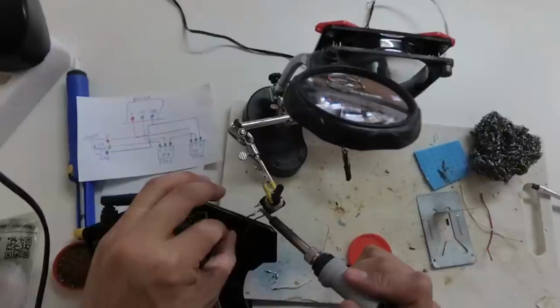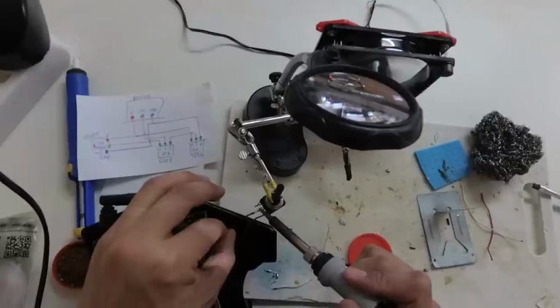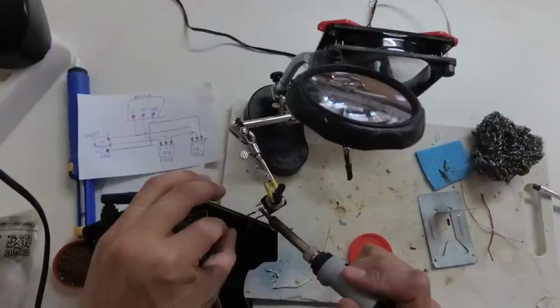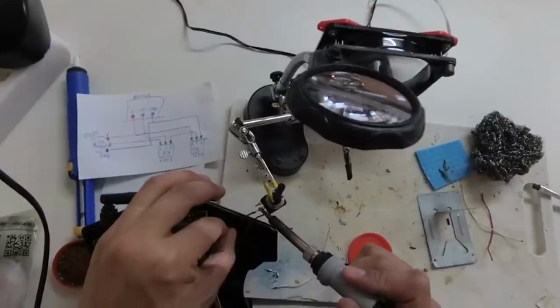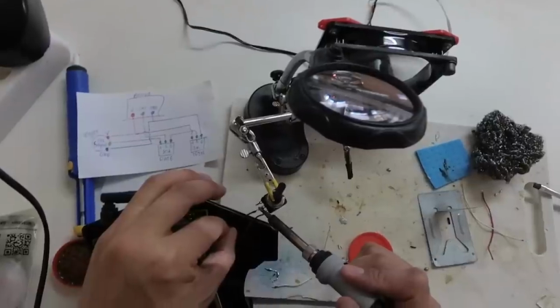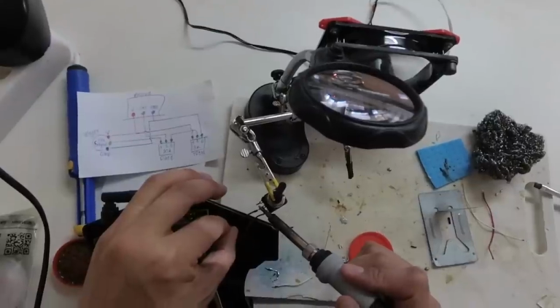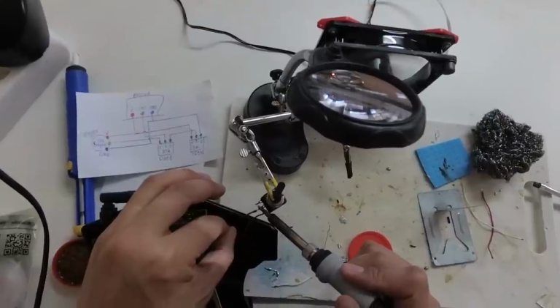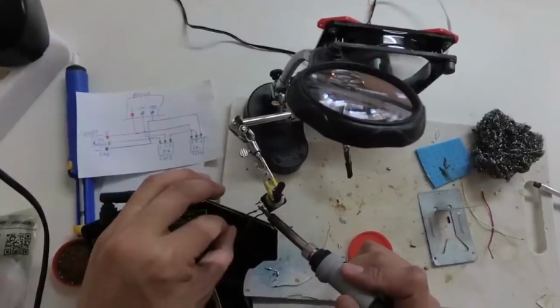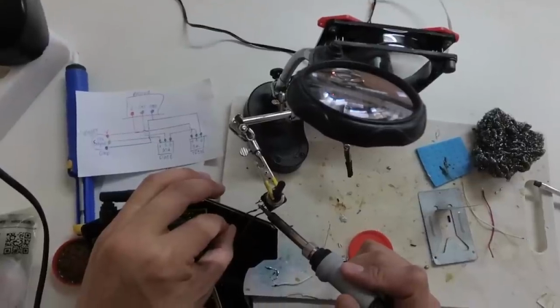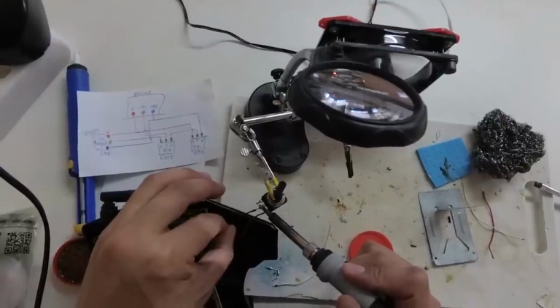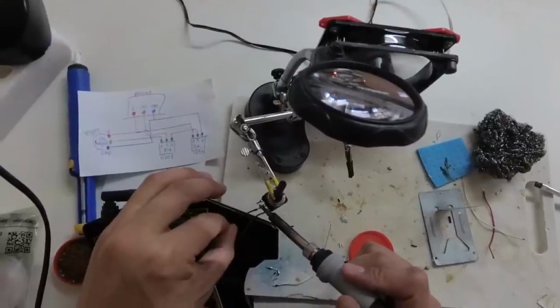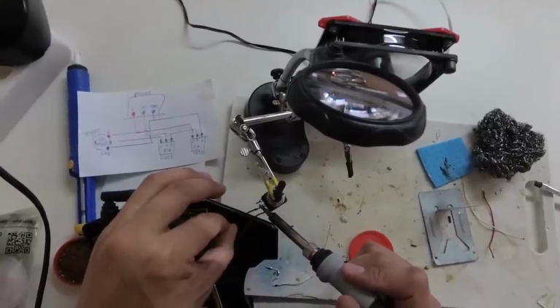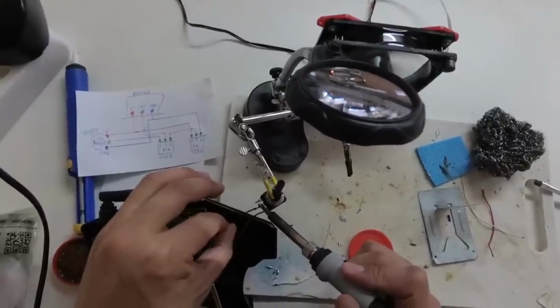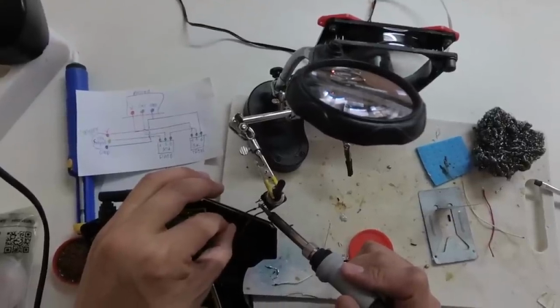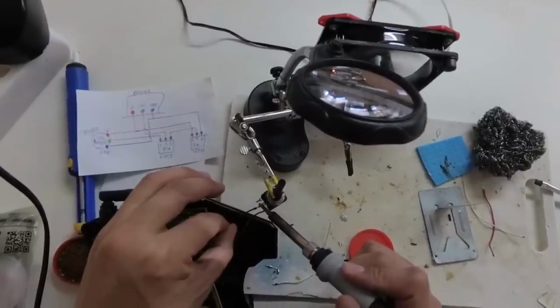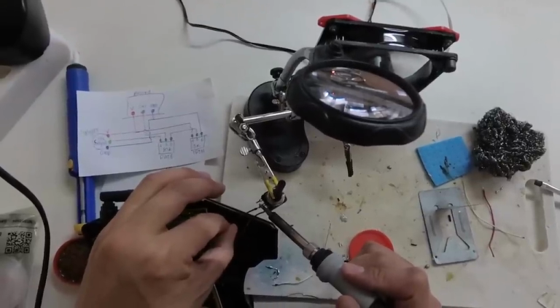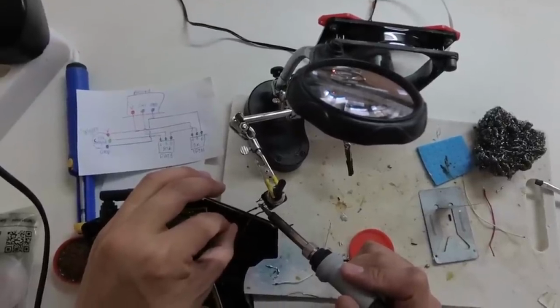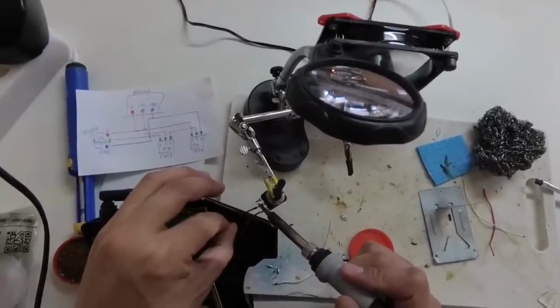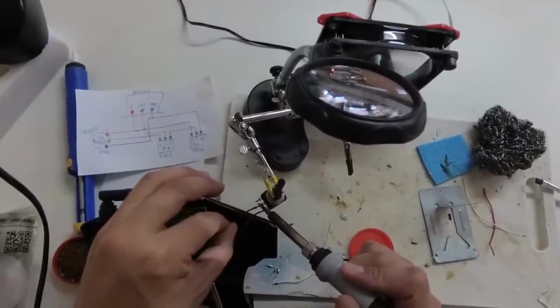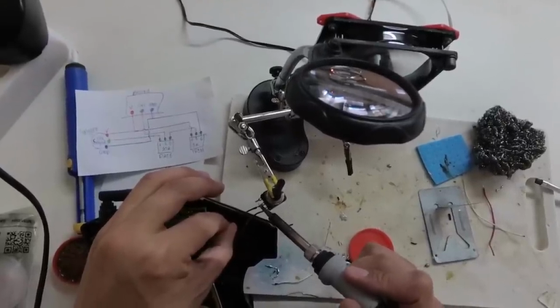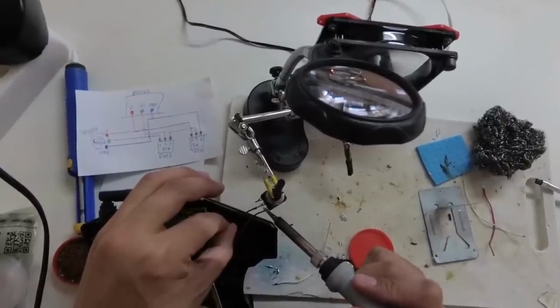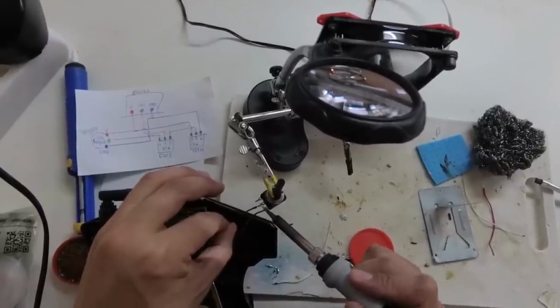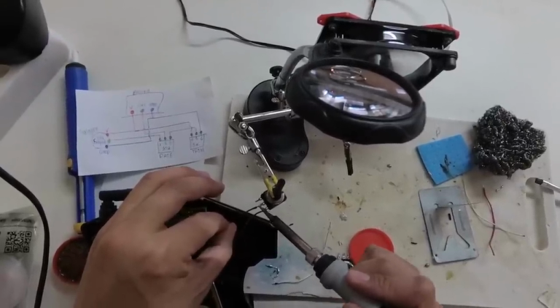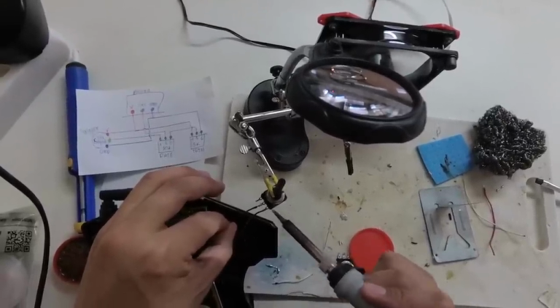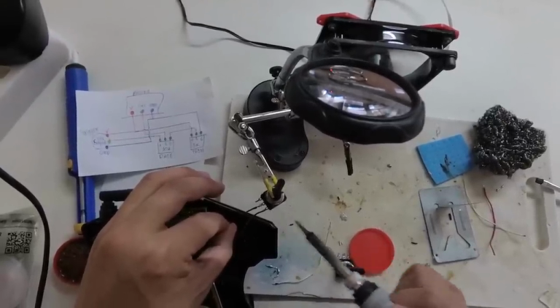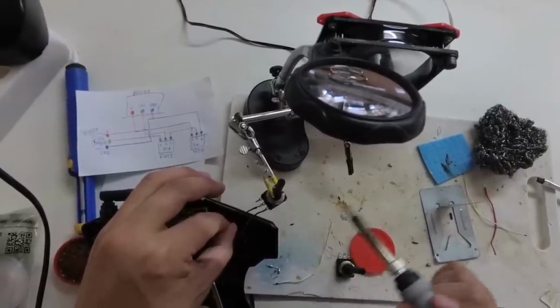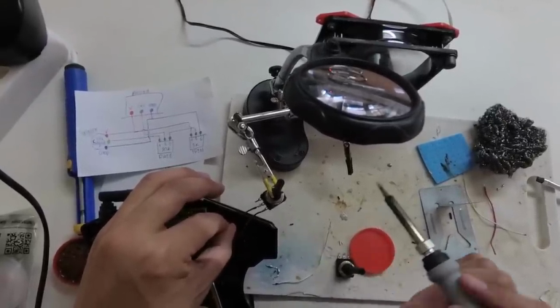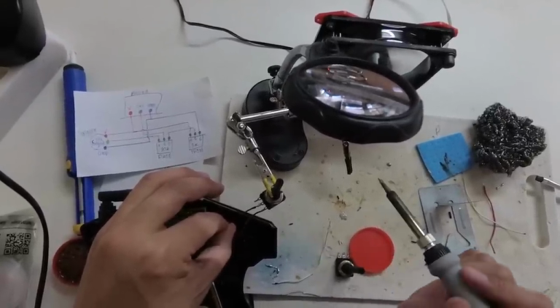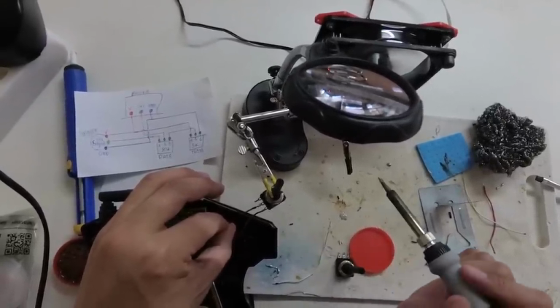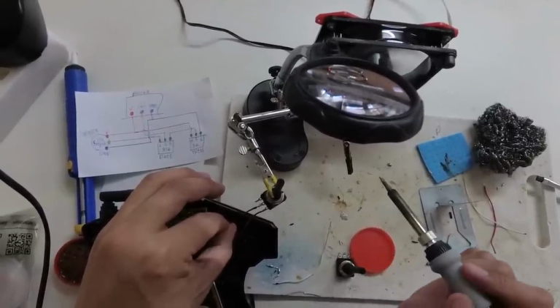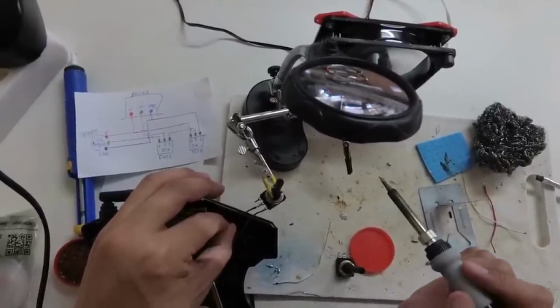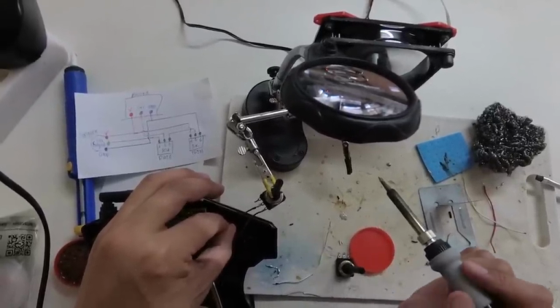You need to do some soldering for this mod but it is fairly easy so don't worry too much about it.